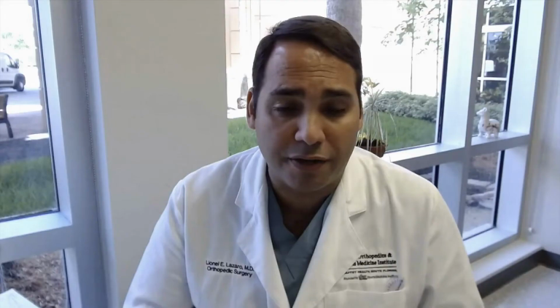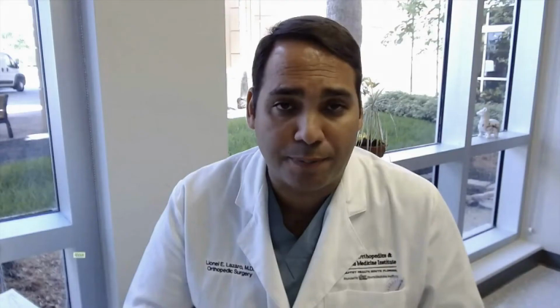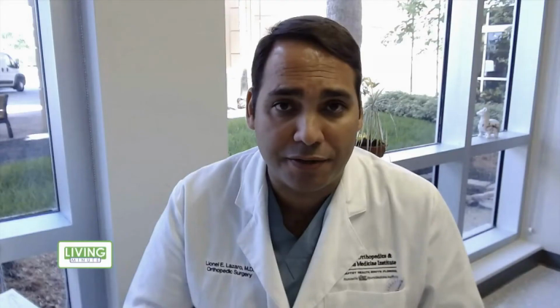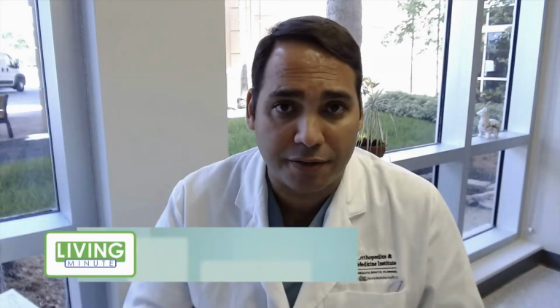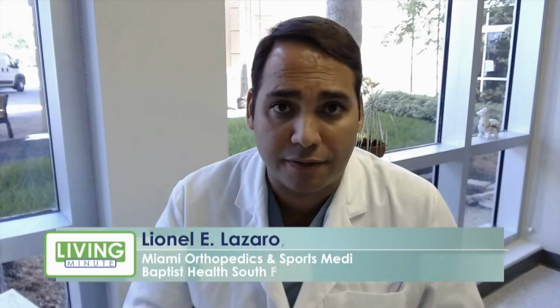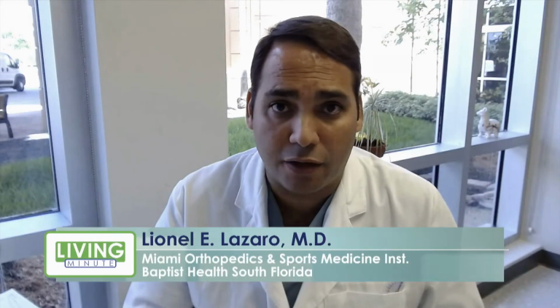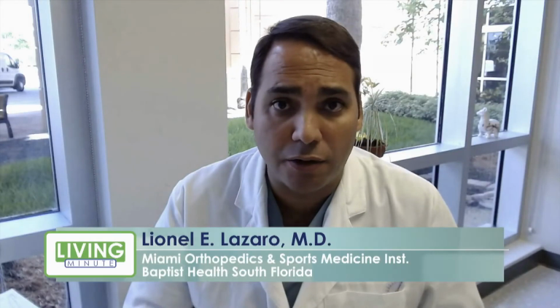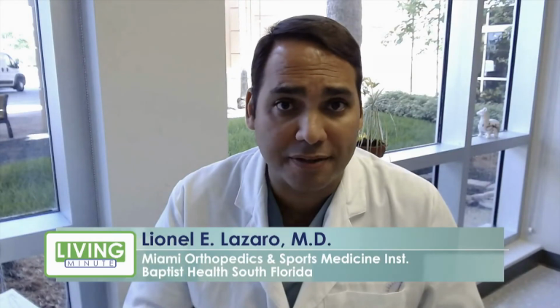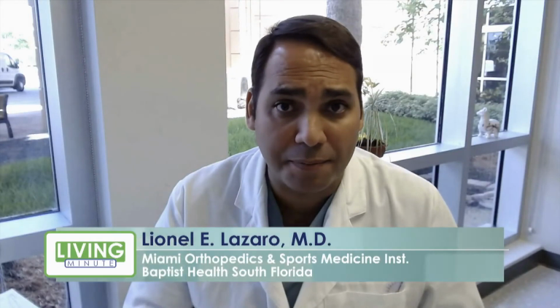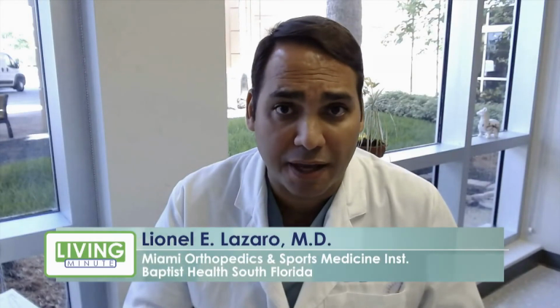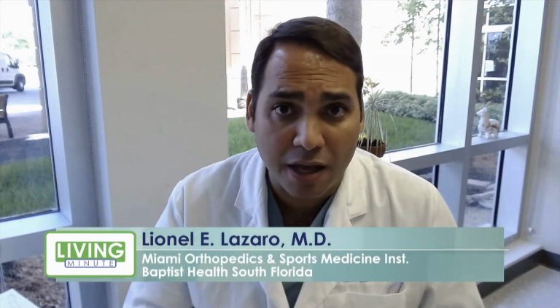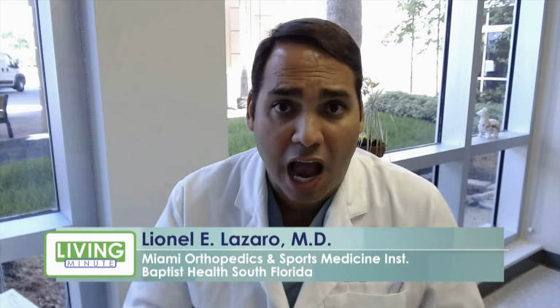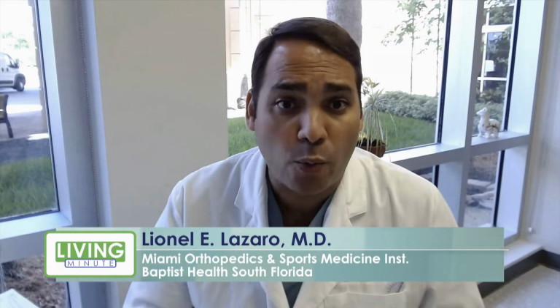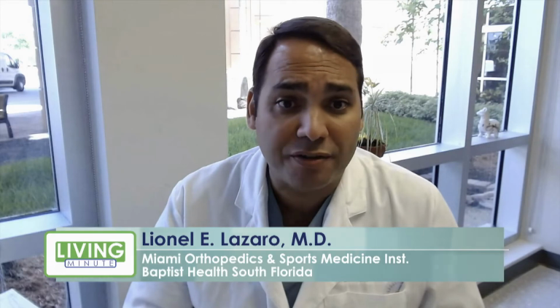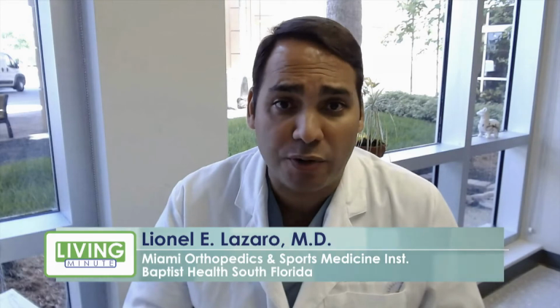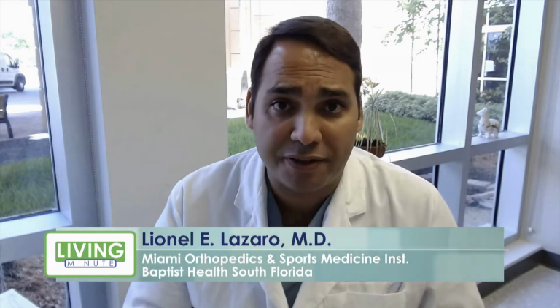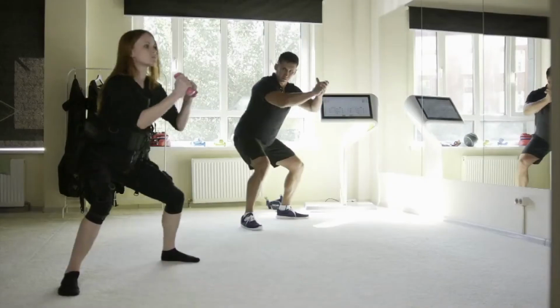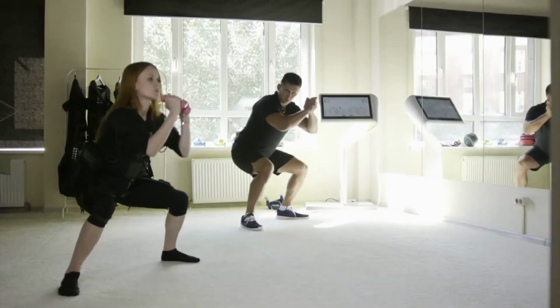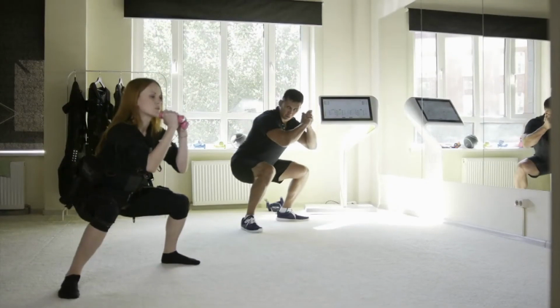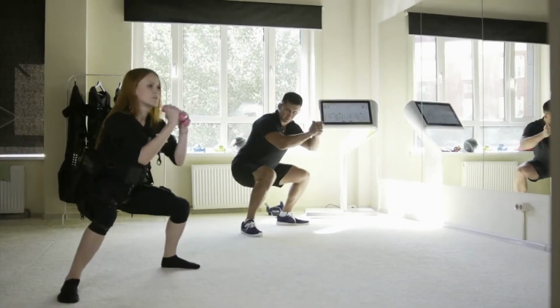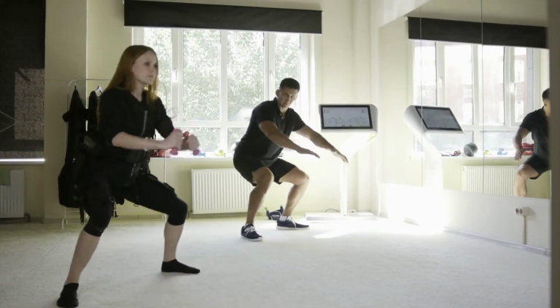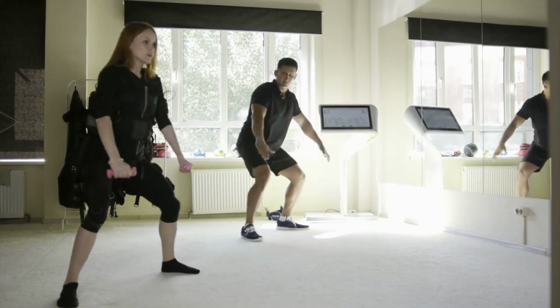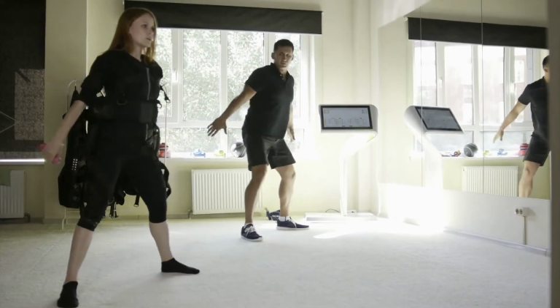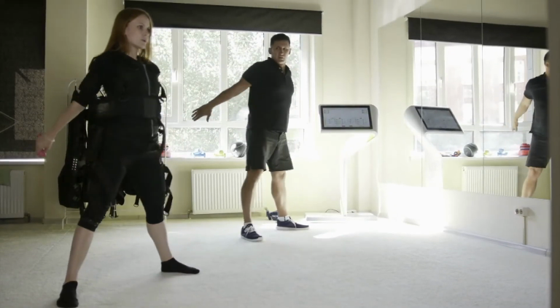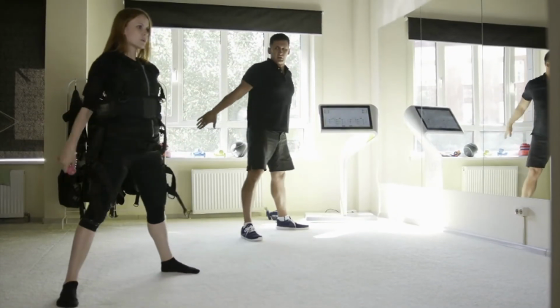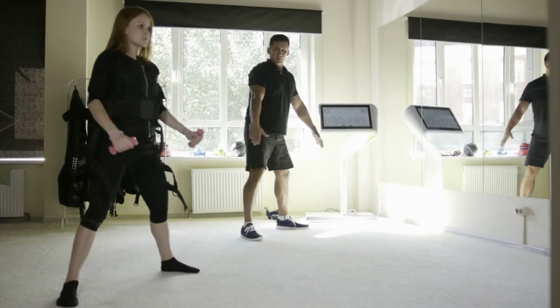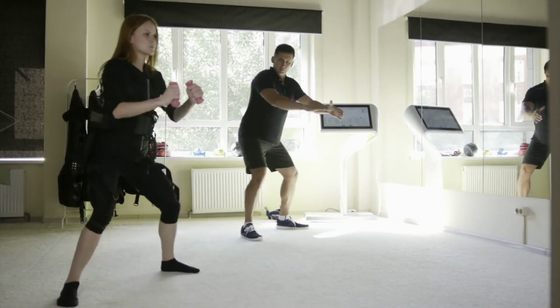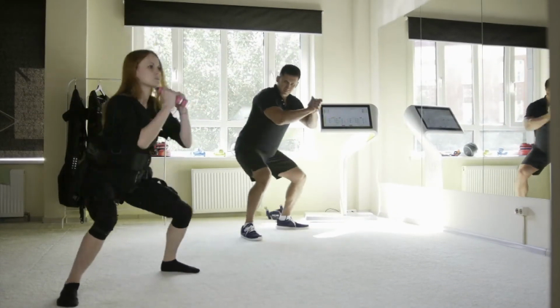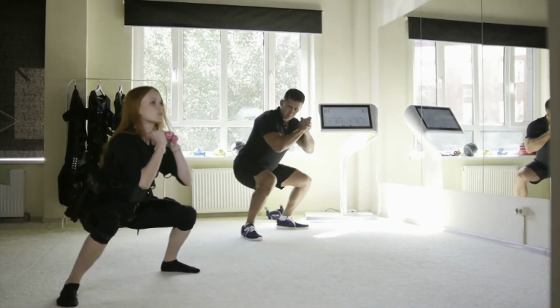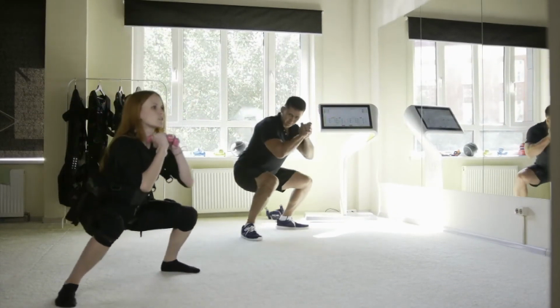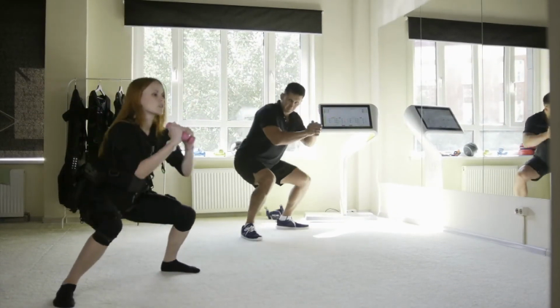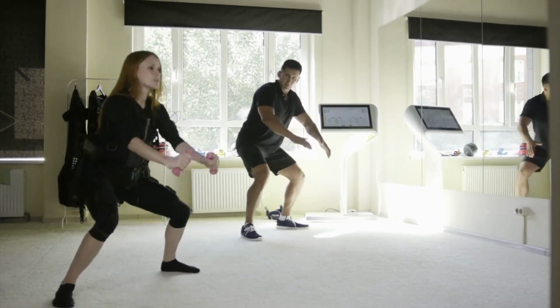These patients go home the same day and we start with physical therapy the day after, so it's a very active recovery.